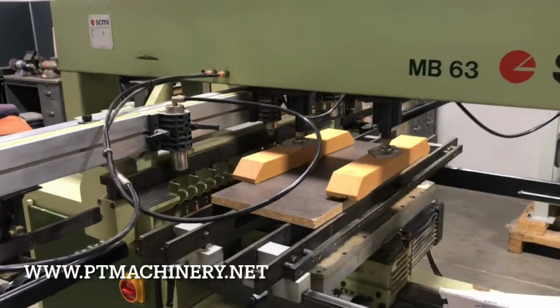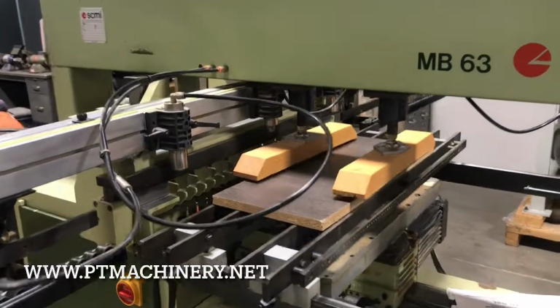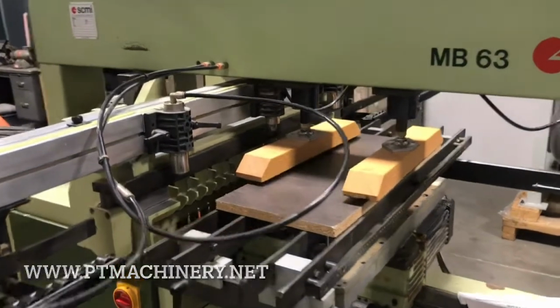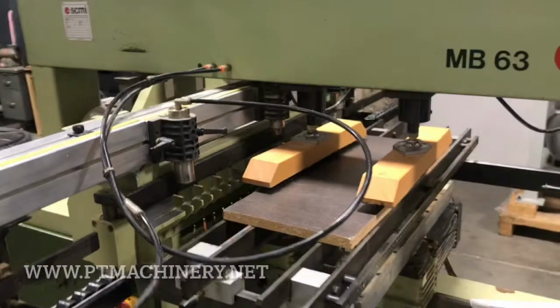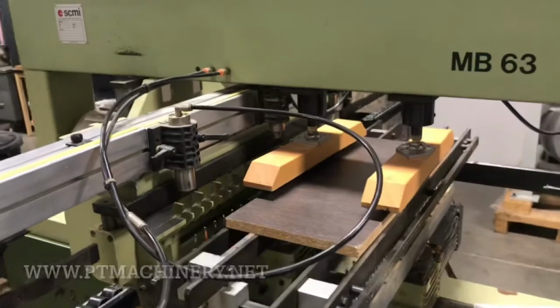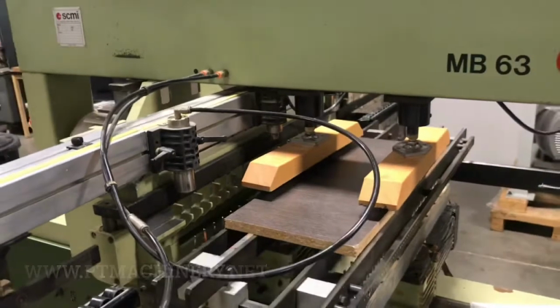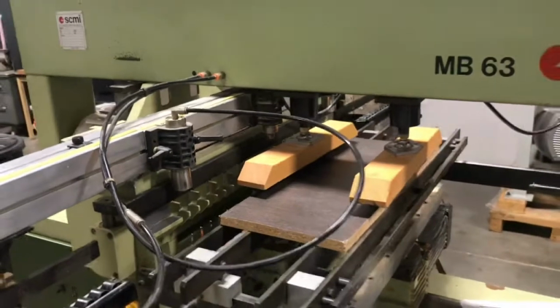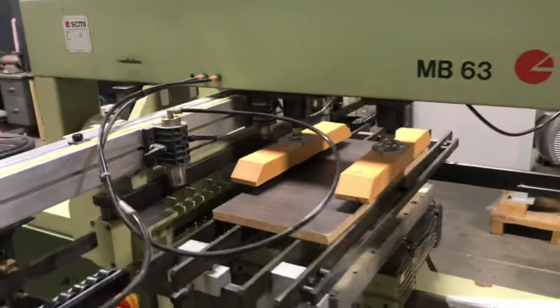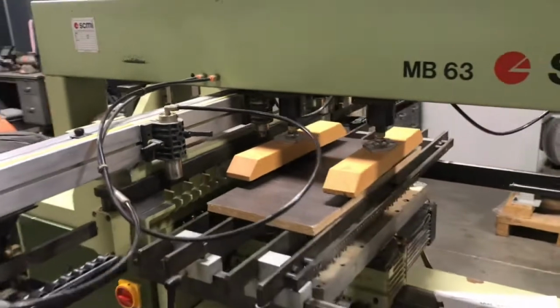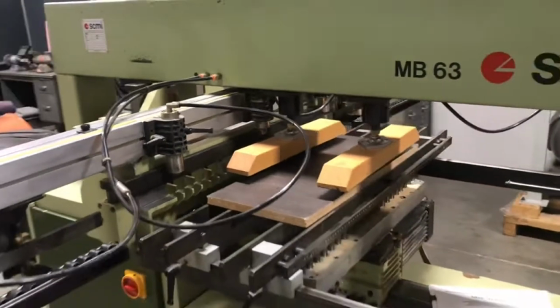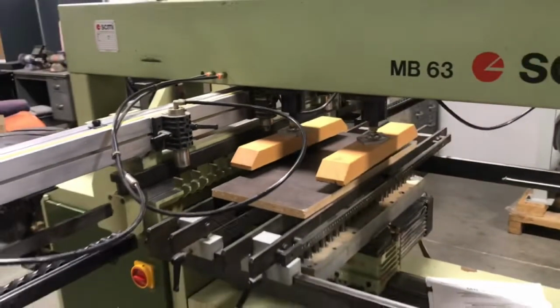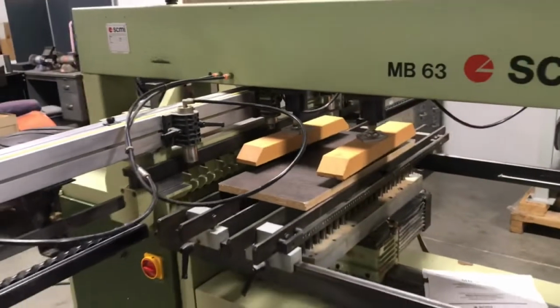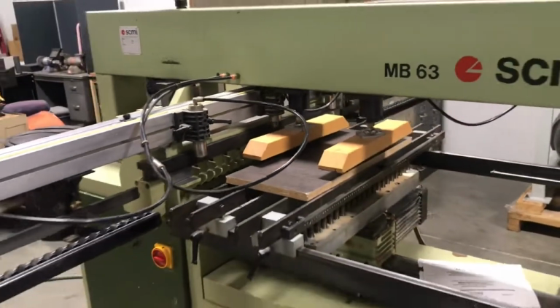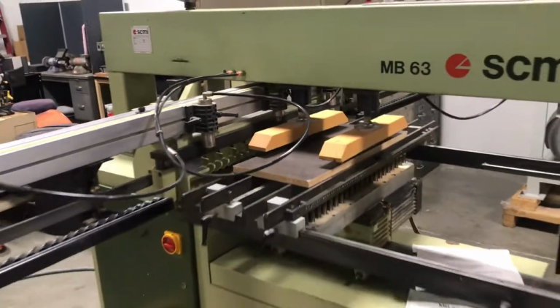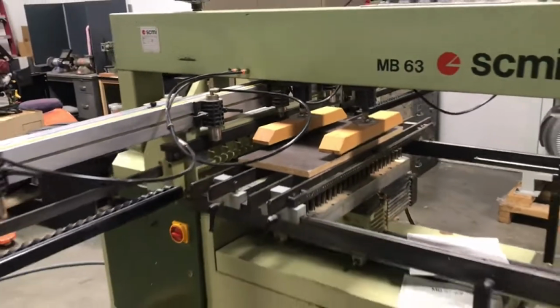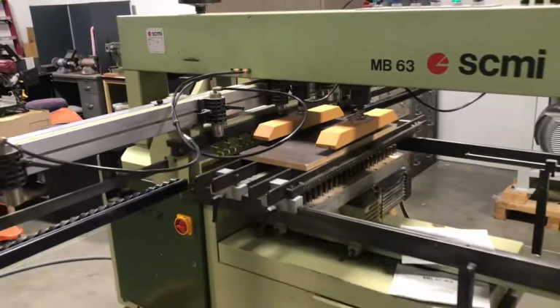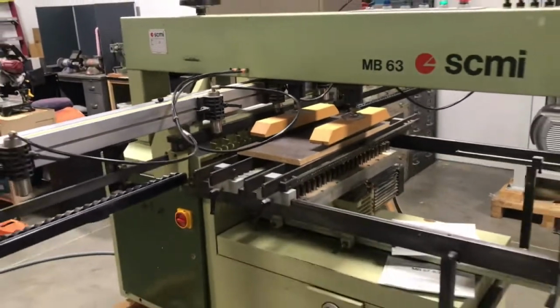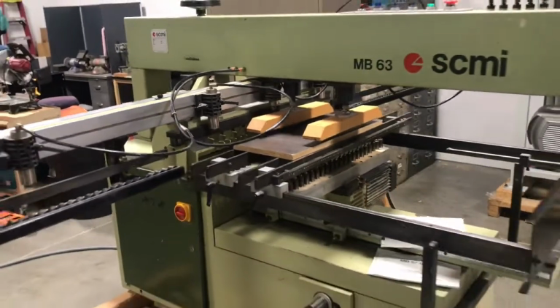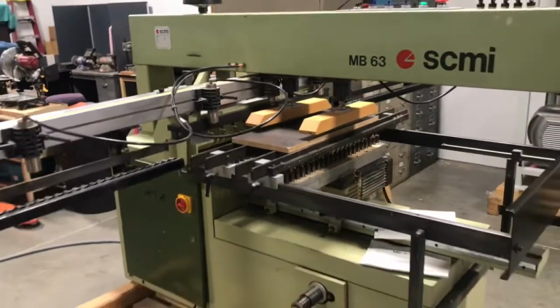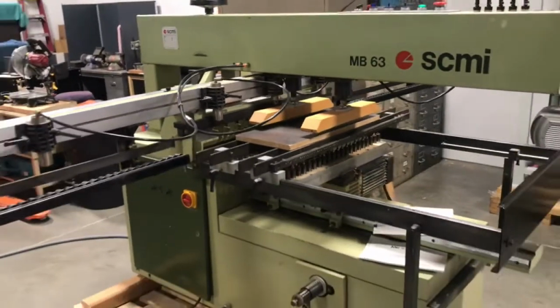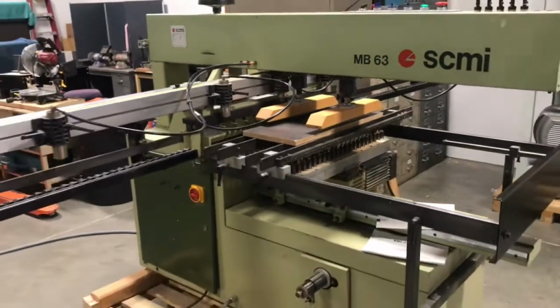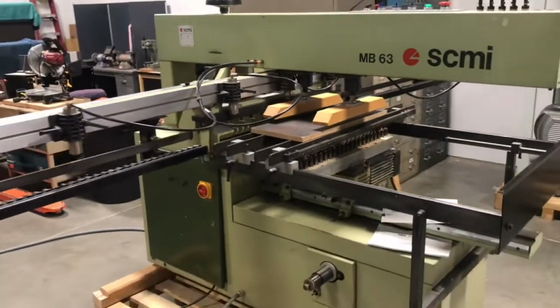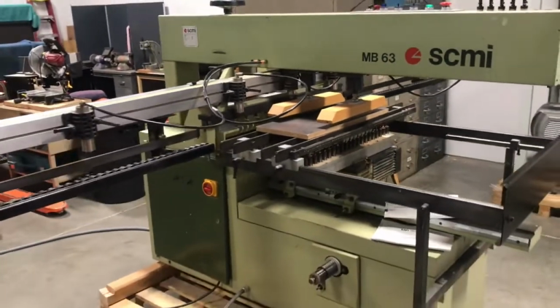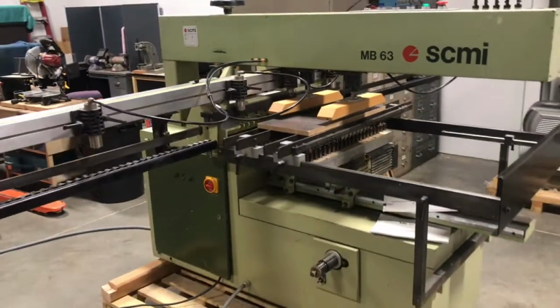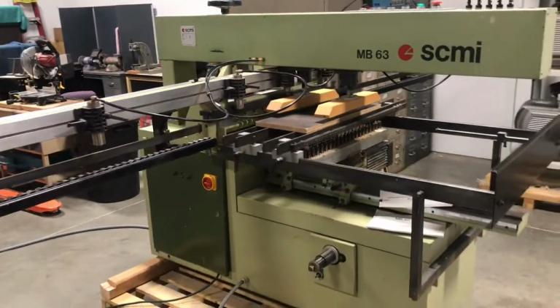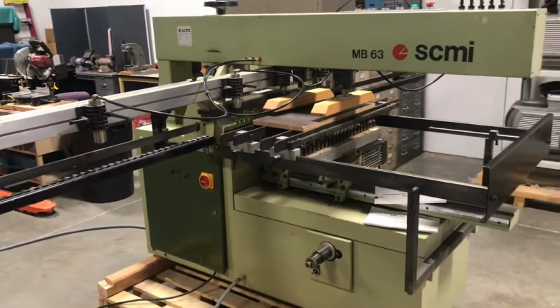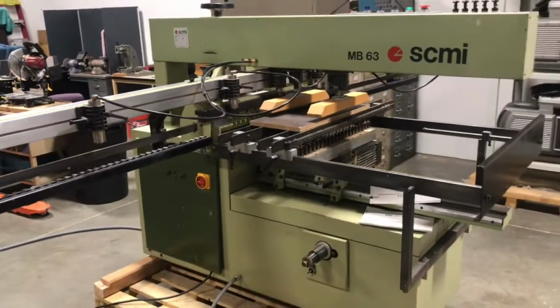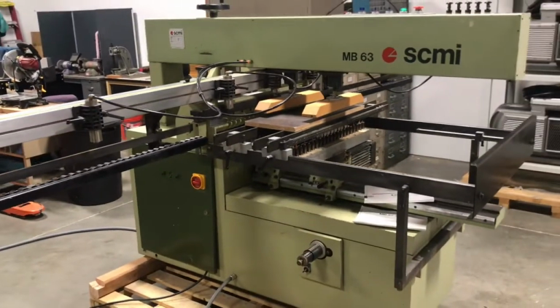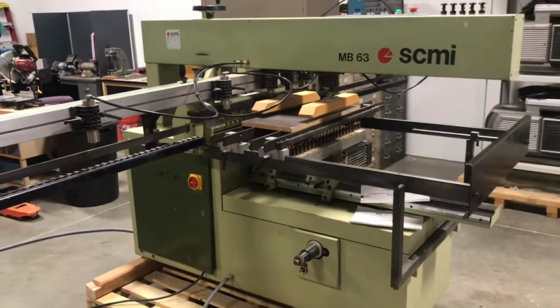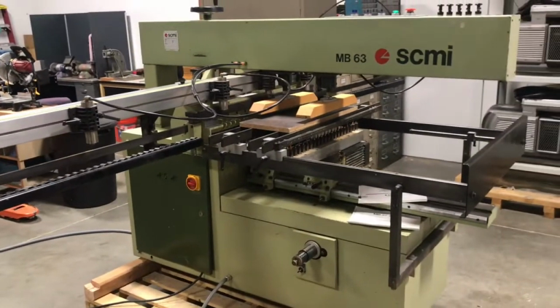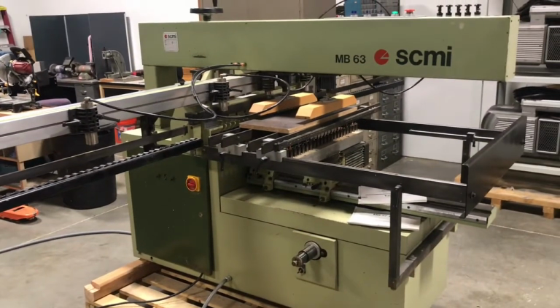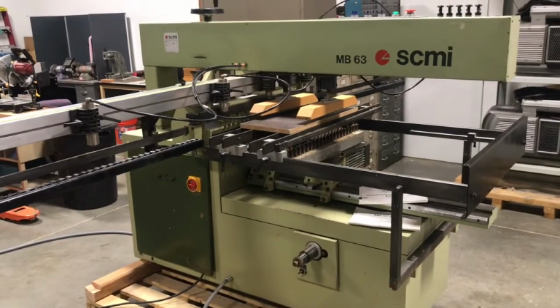Well, this has been the MB-63 Drilling Machine. Thanks for watching. If you have any questions, please let us know.